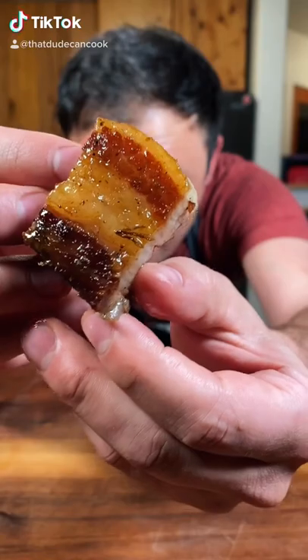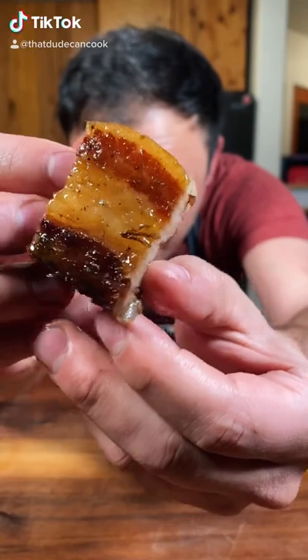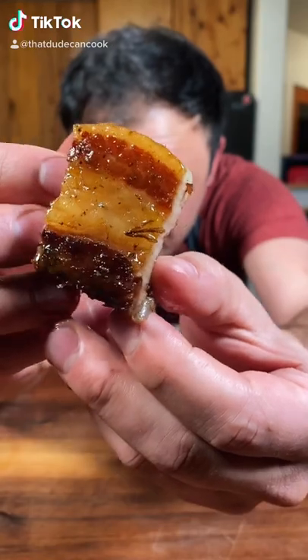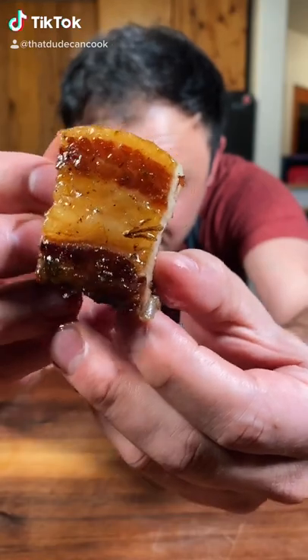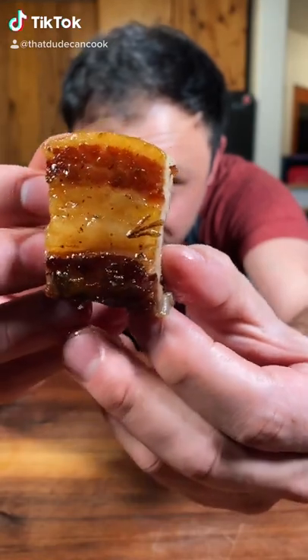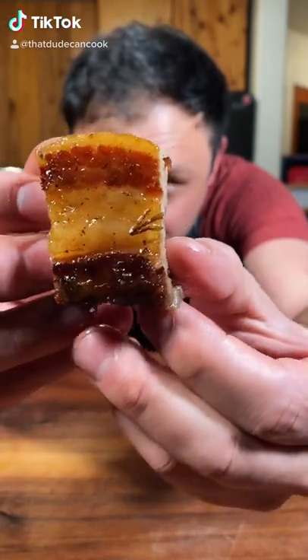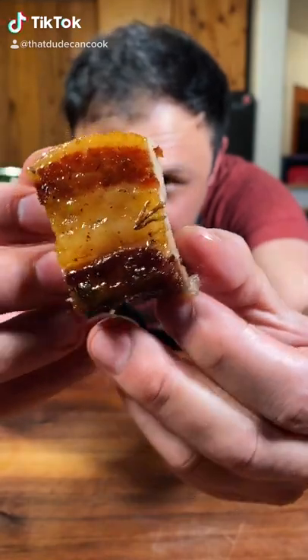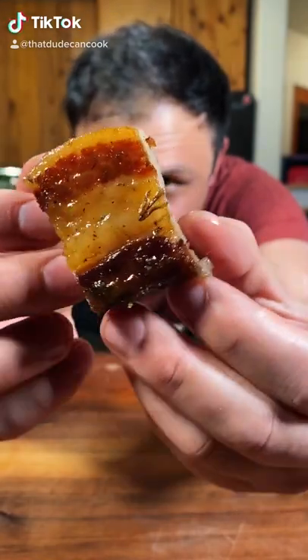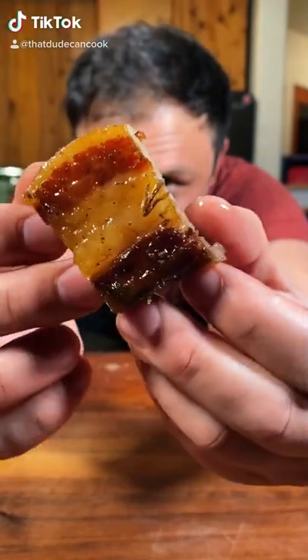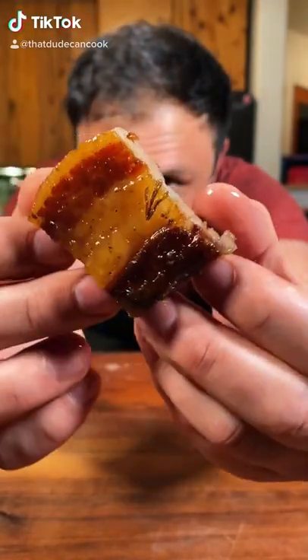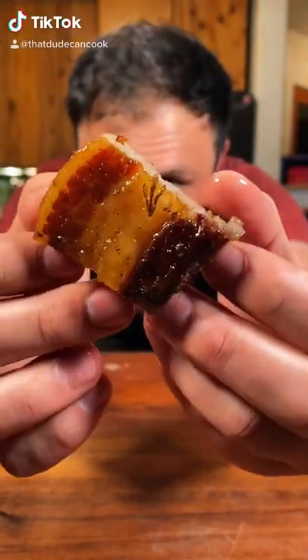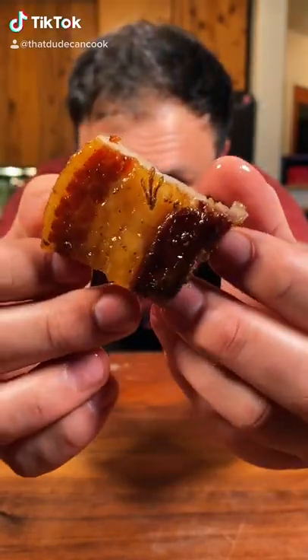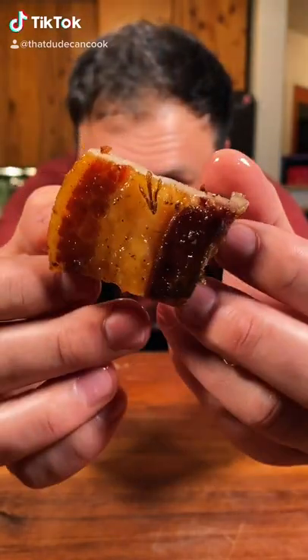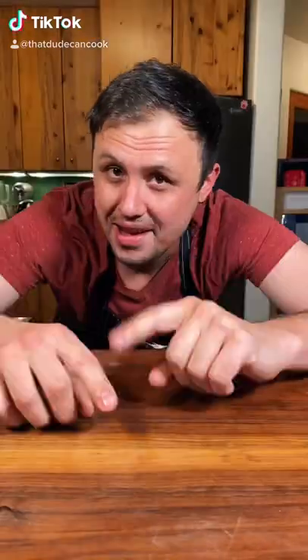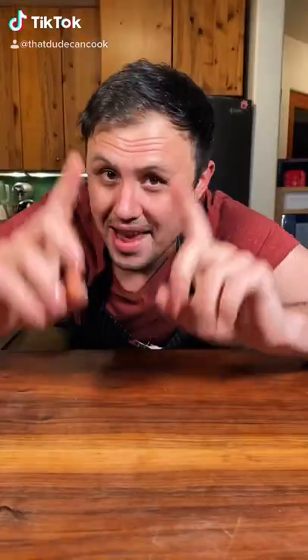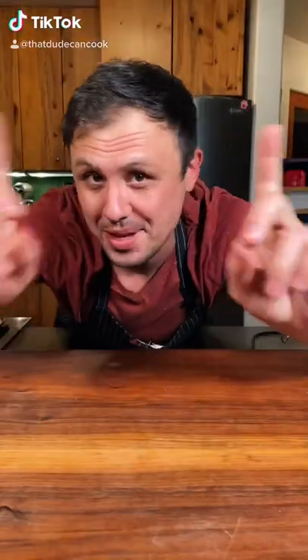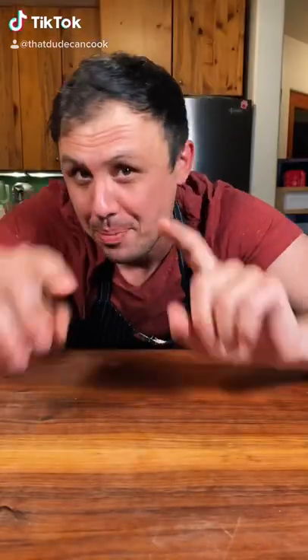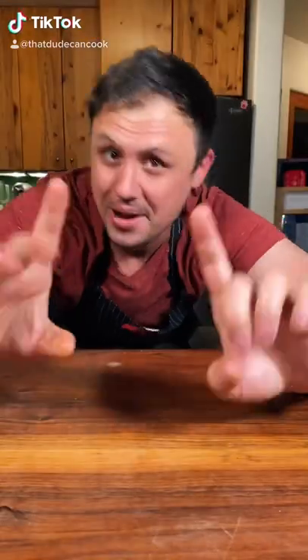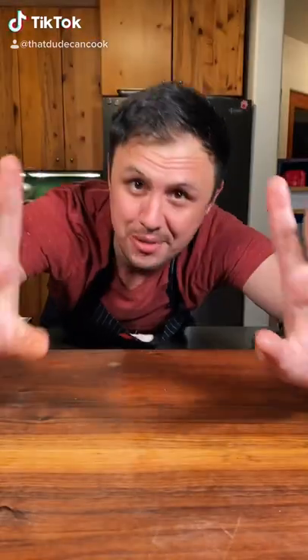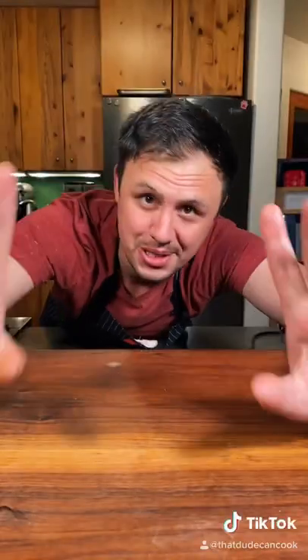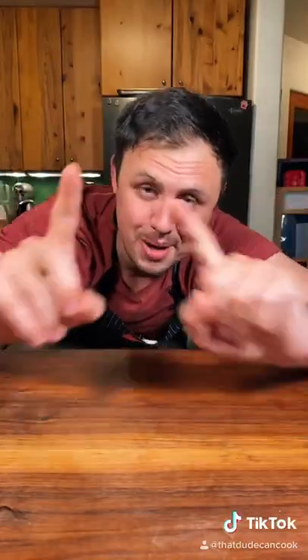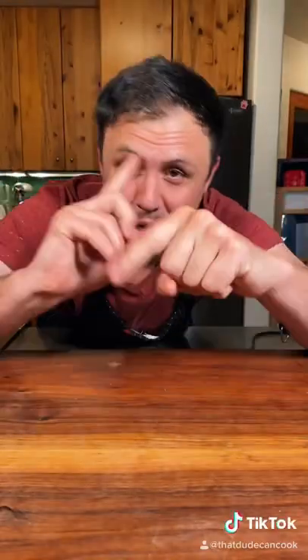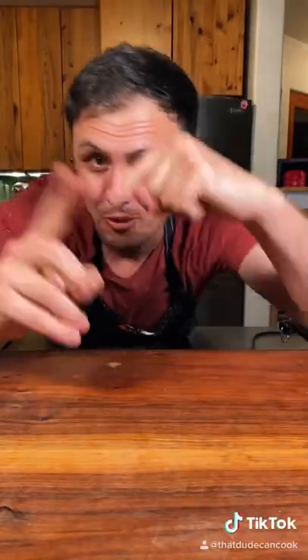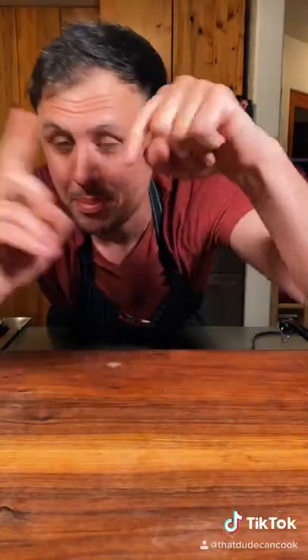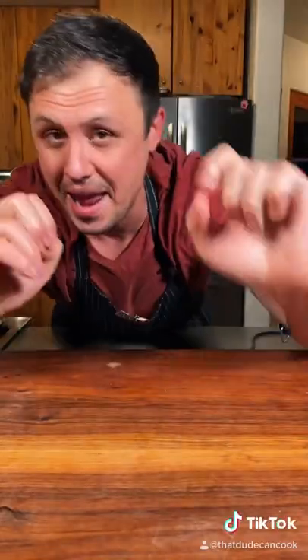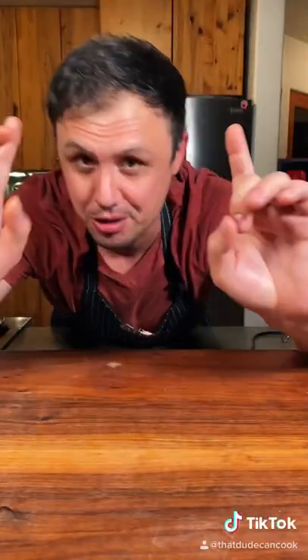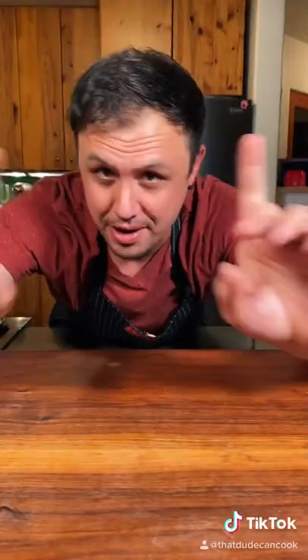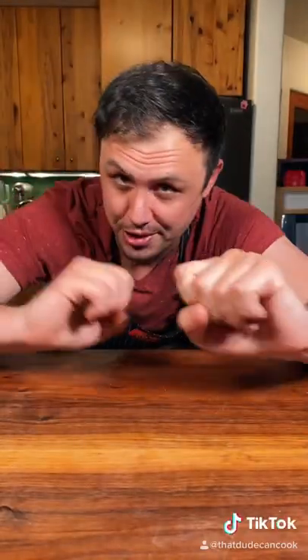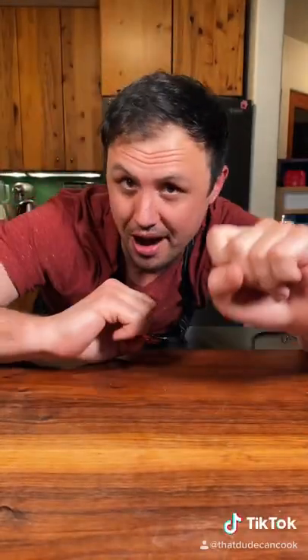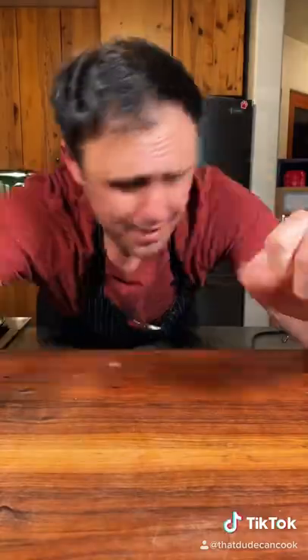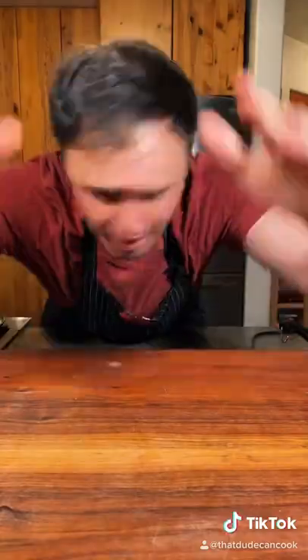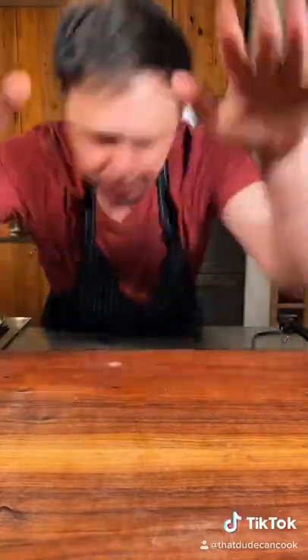I cooked this pork belly for 24 hours at this point. I would just start putting rubber bands around your socks. Now let's go!